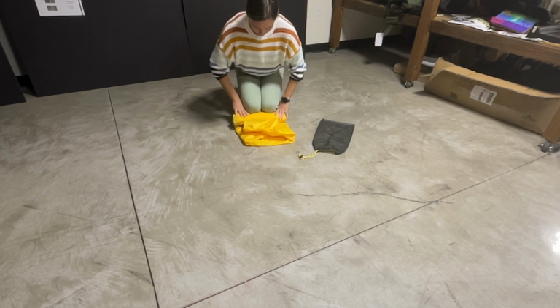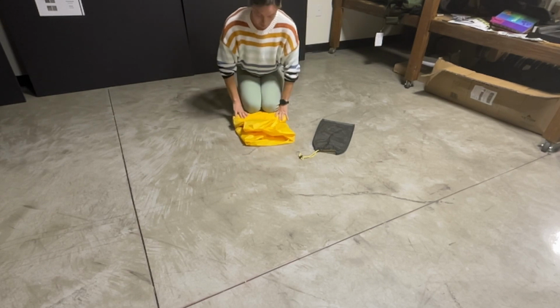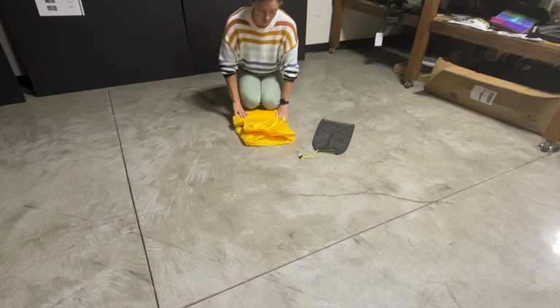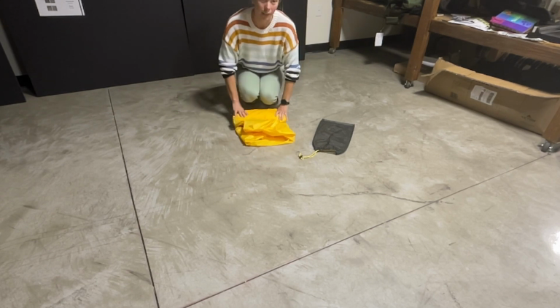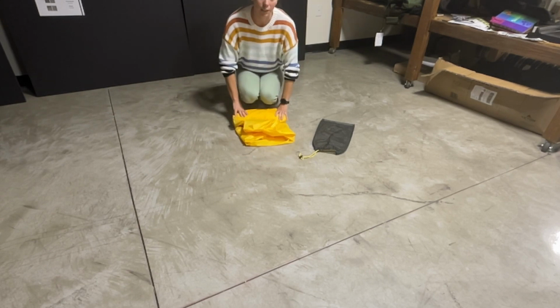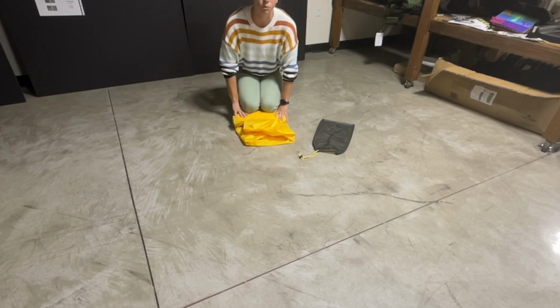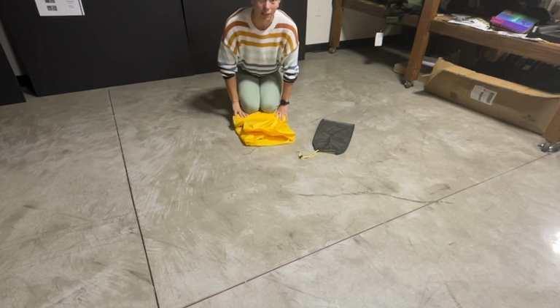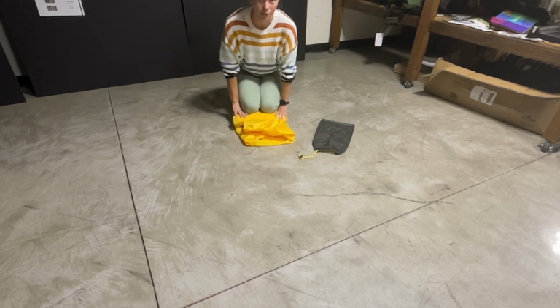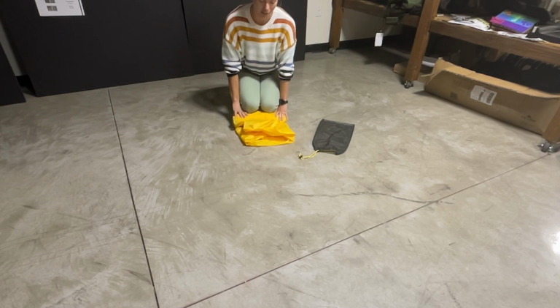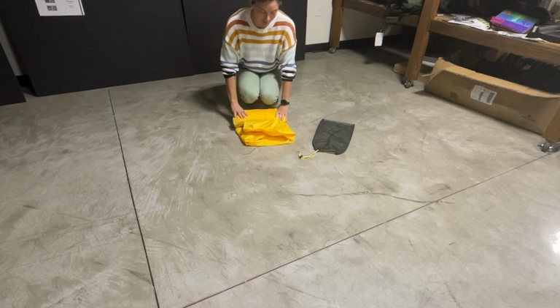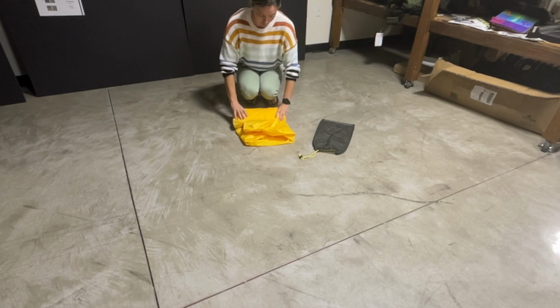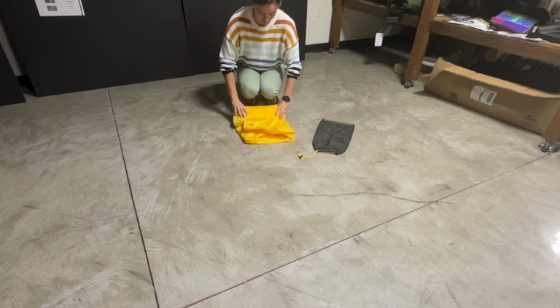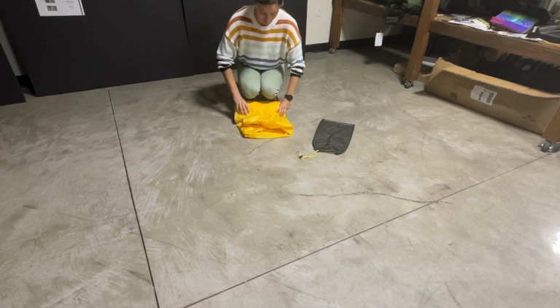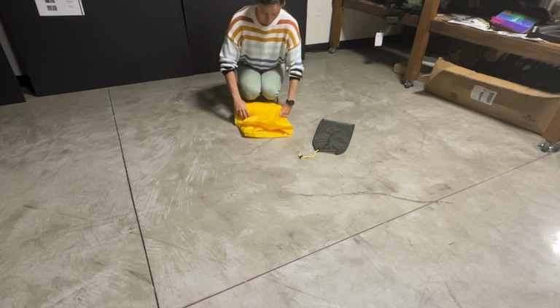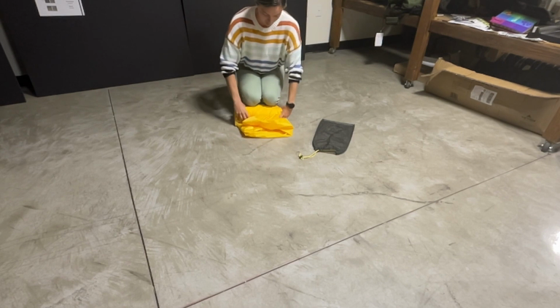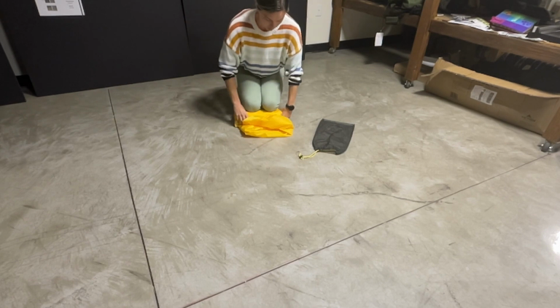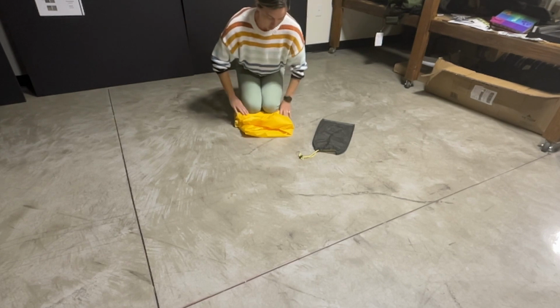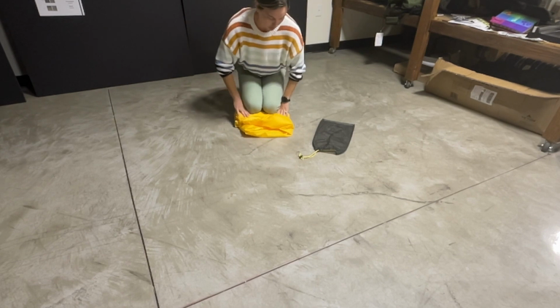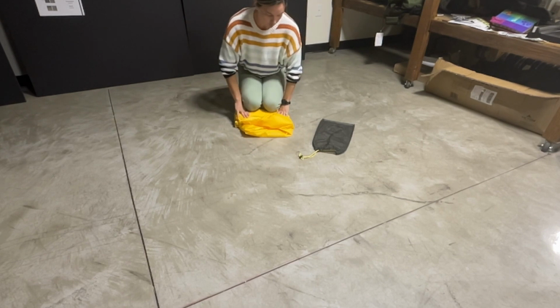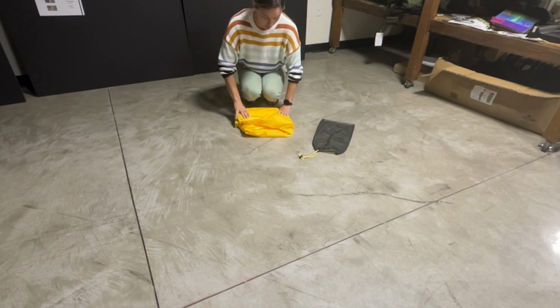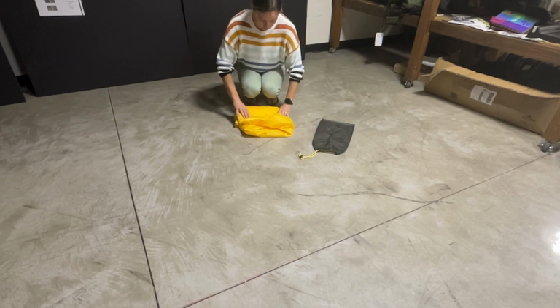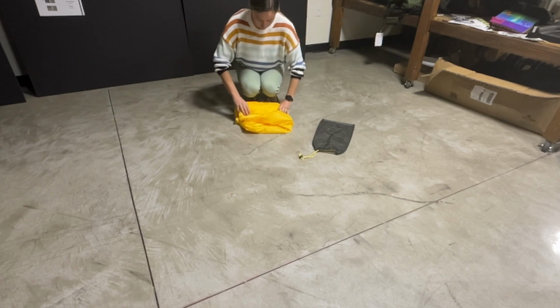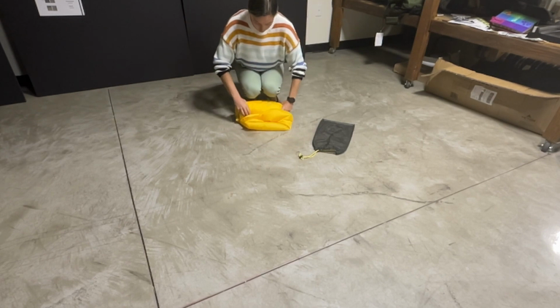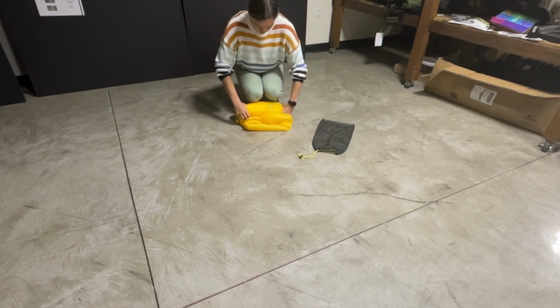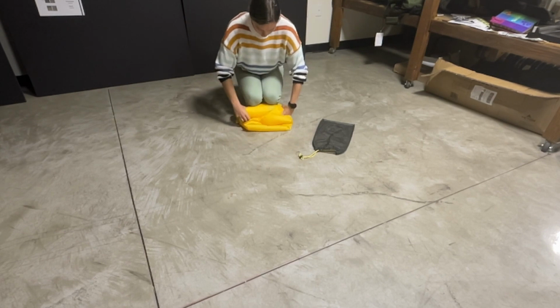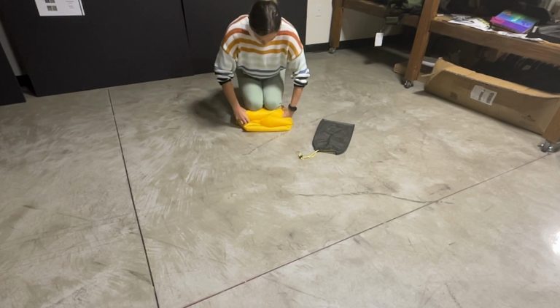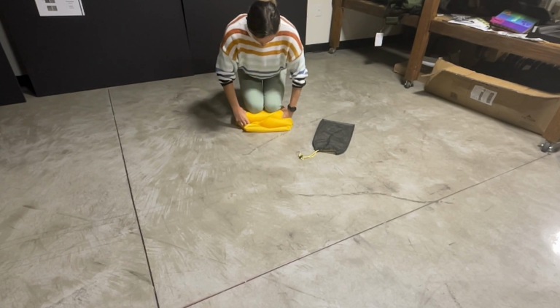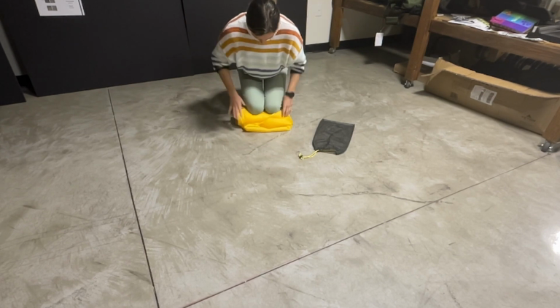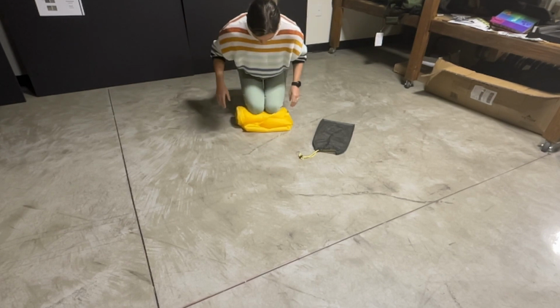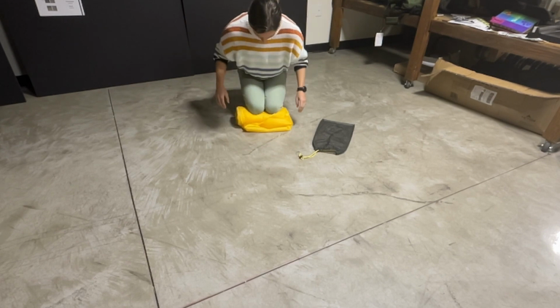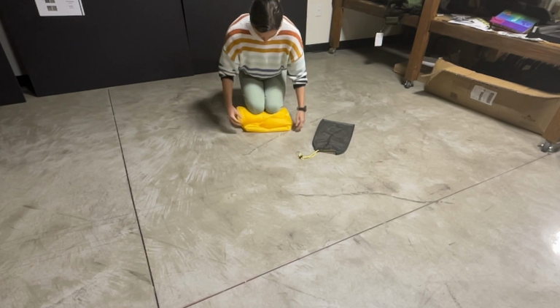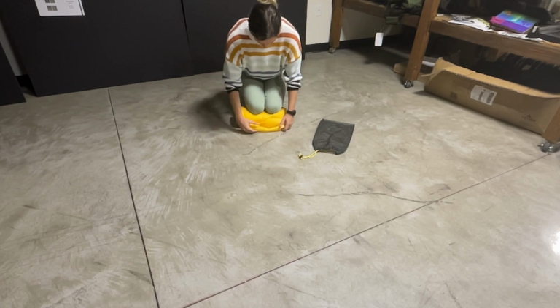I also like to use my knees like this — it's just what I find helpful. Do whatever makes sense for you.